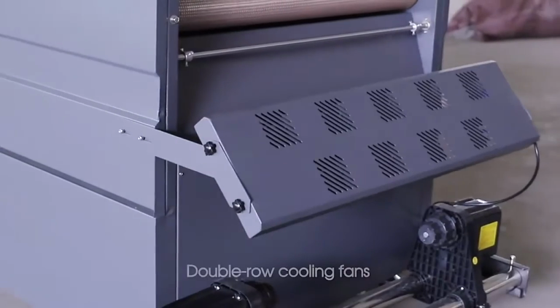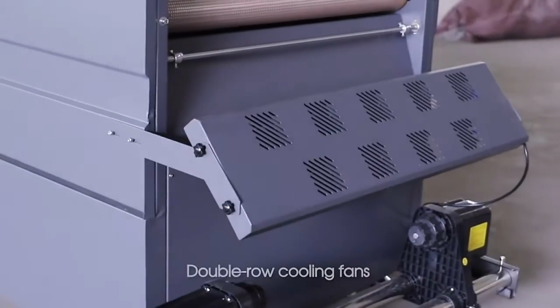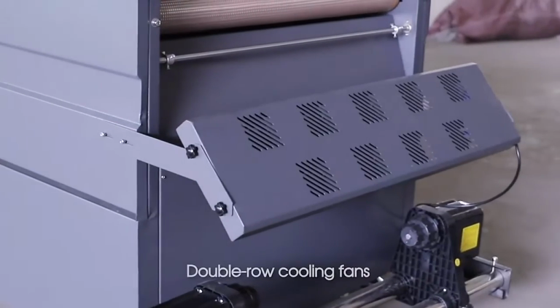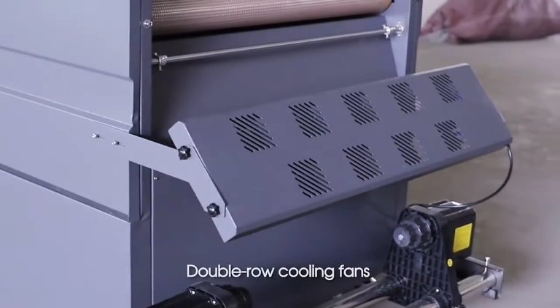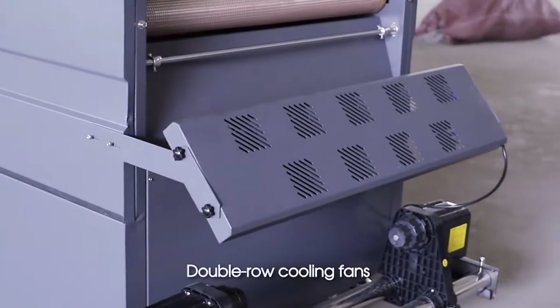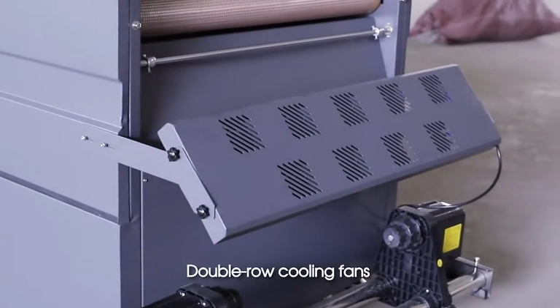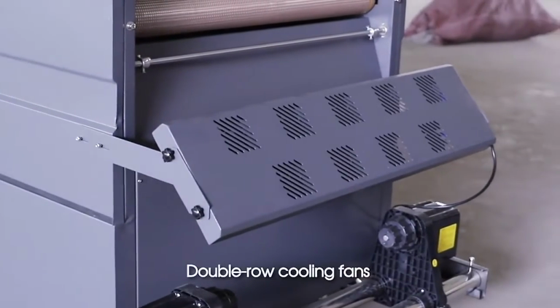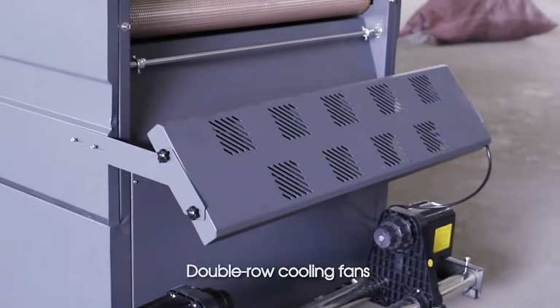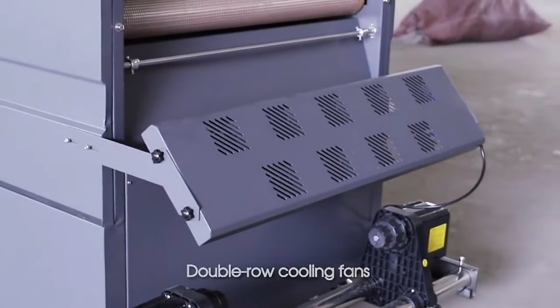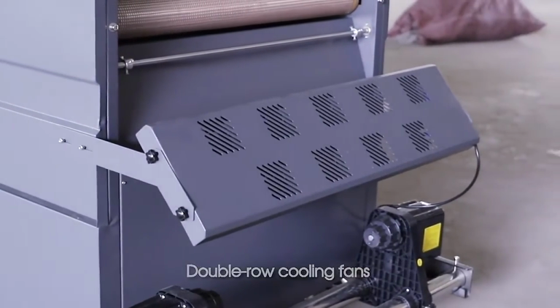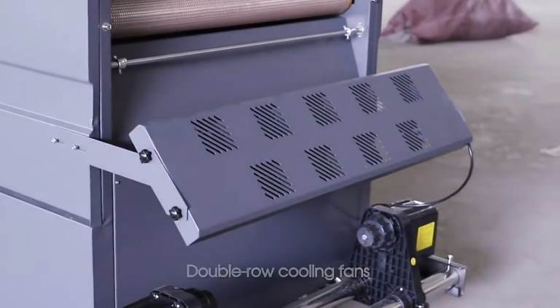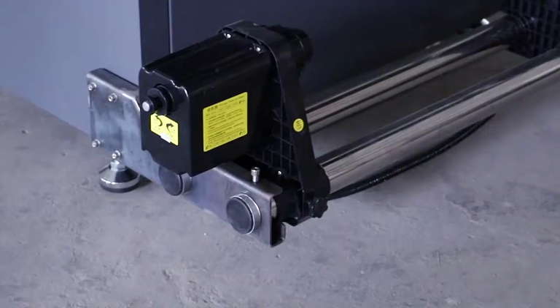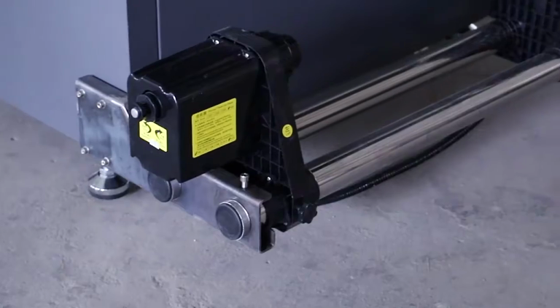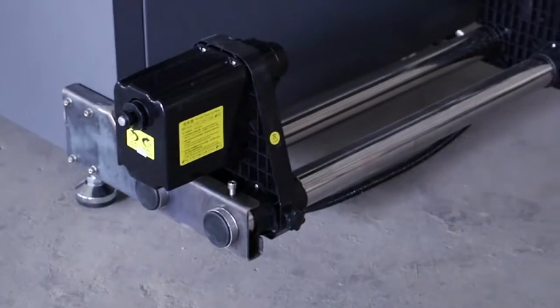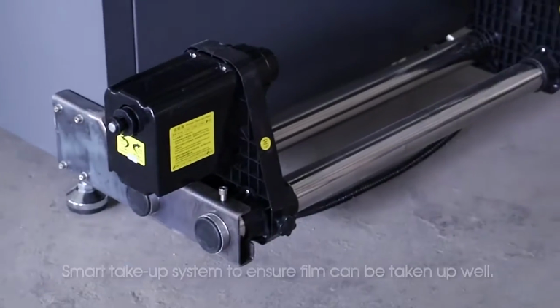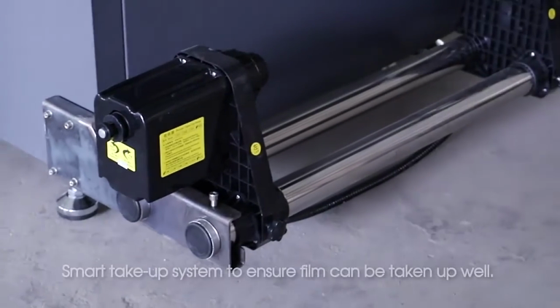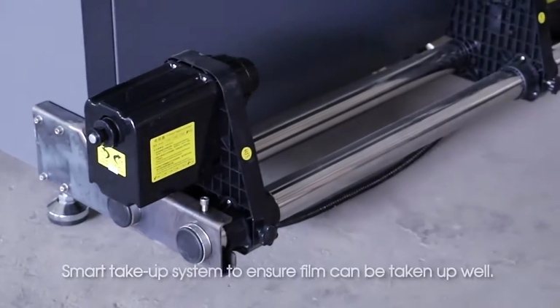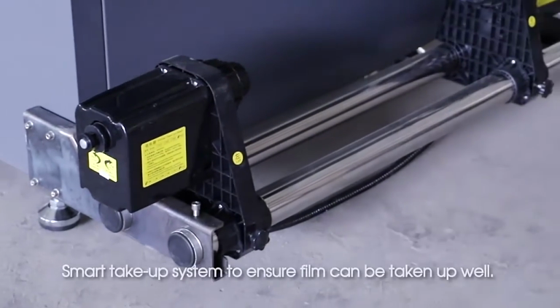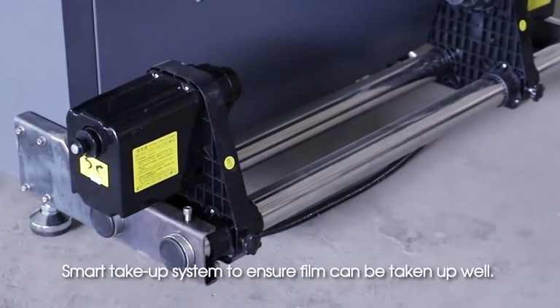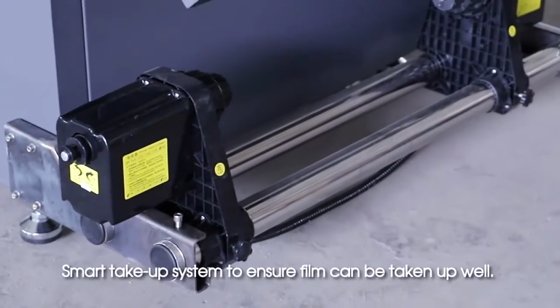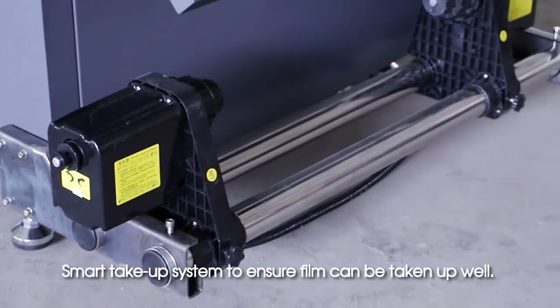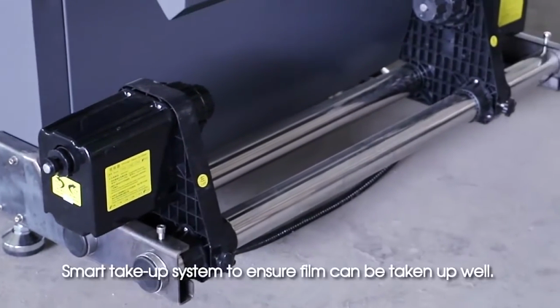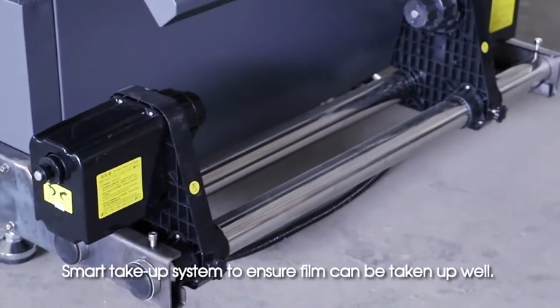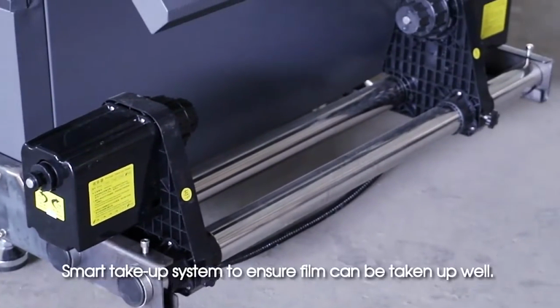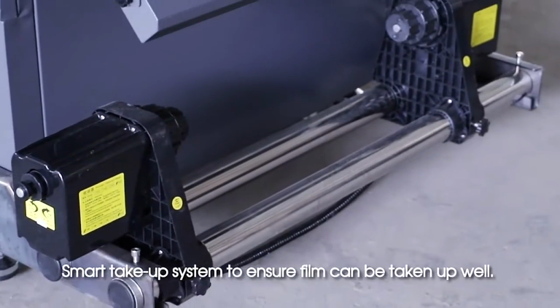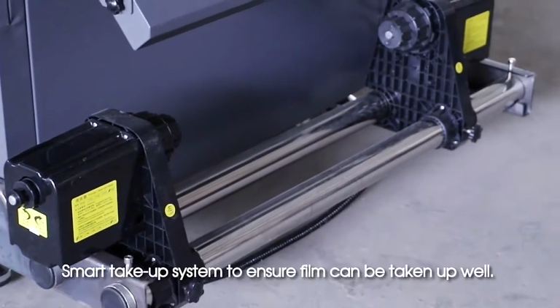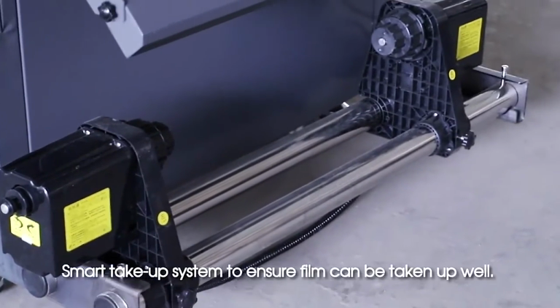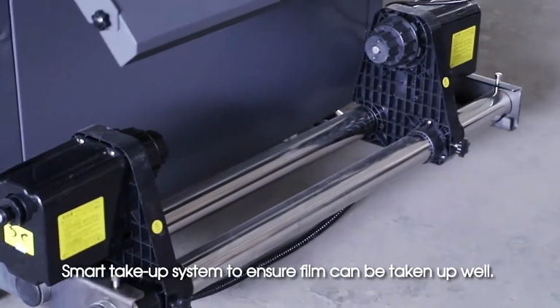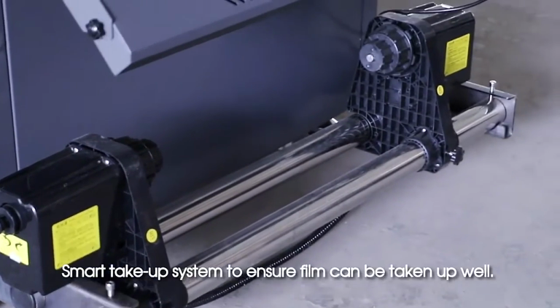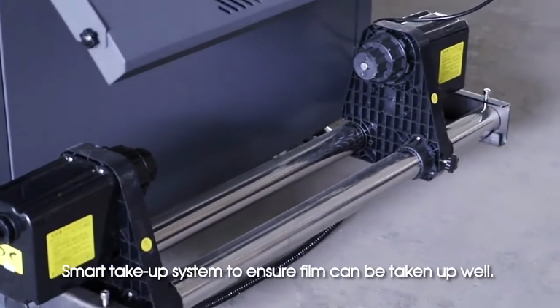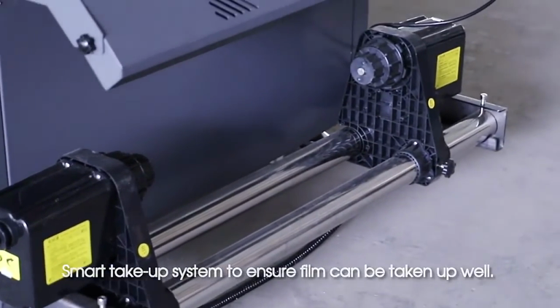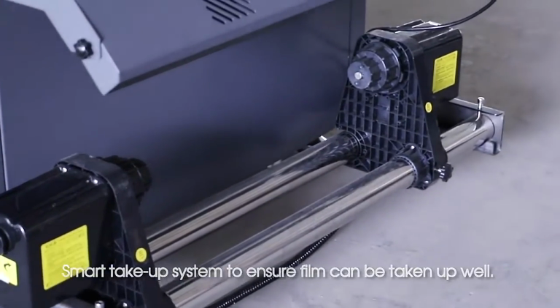Double roll cooling fans and a smart take-up system ensure the film can be taken up properly.